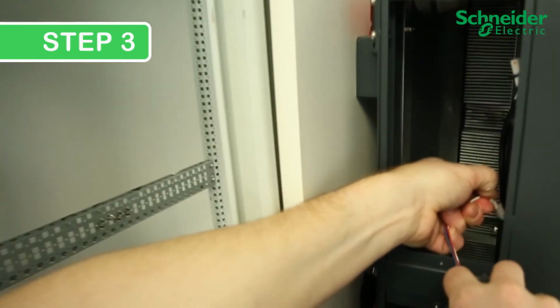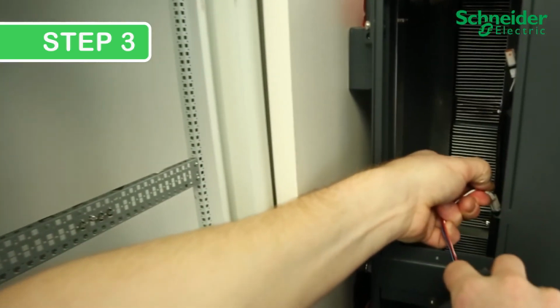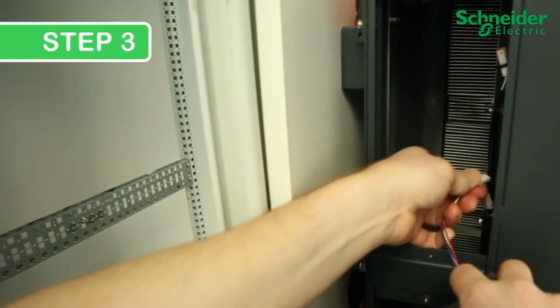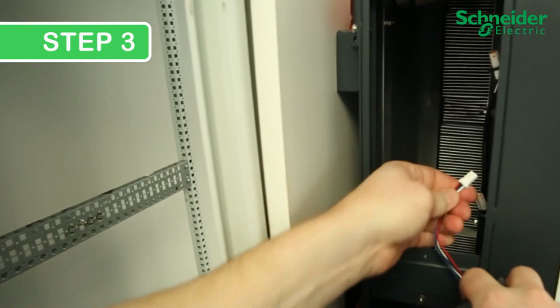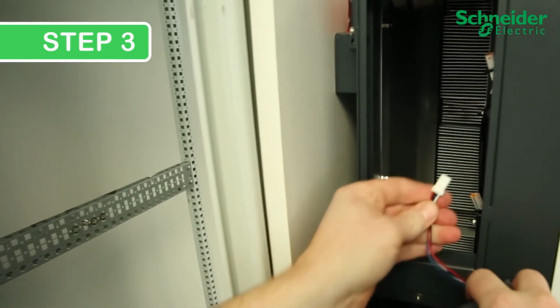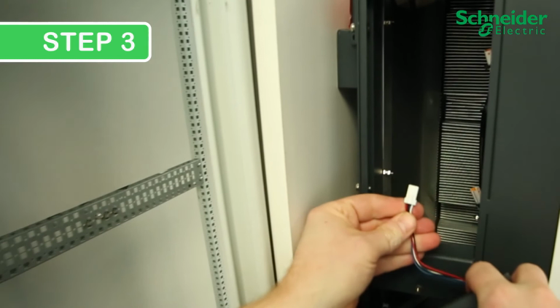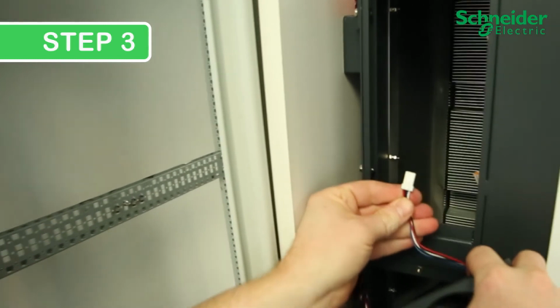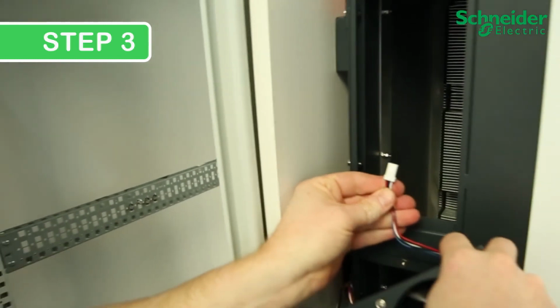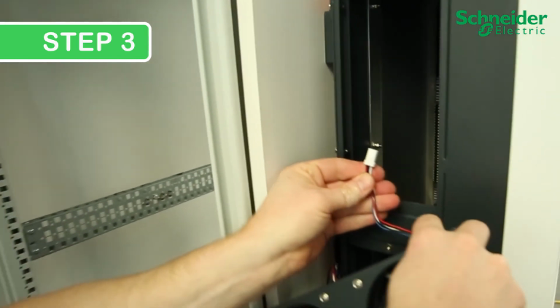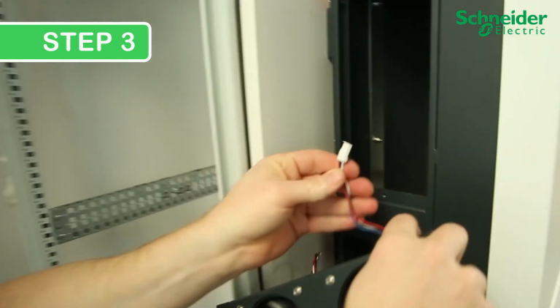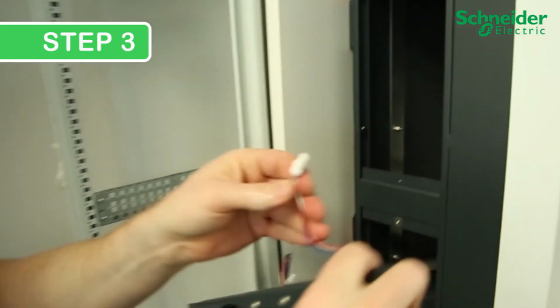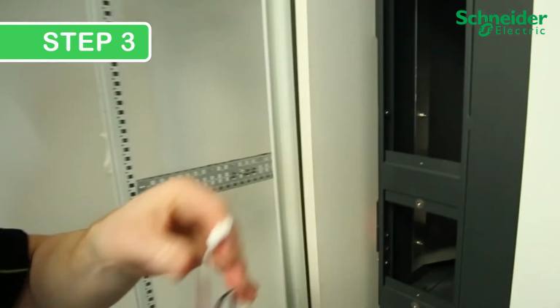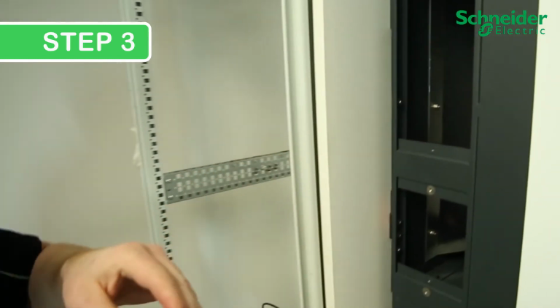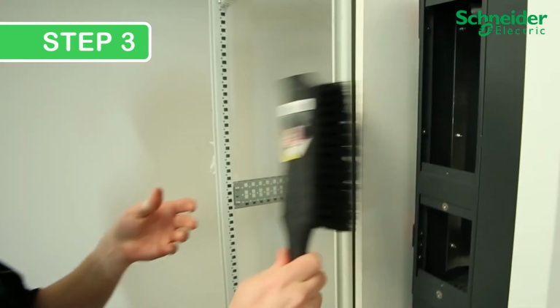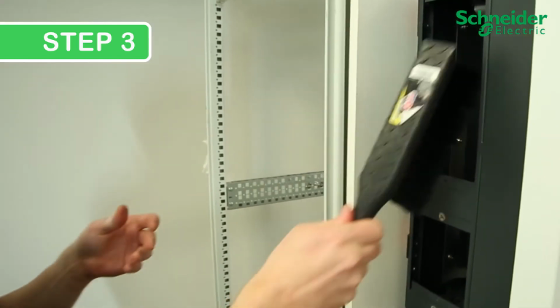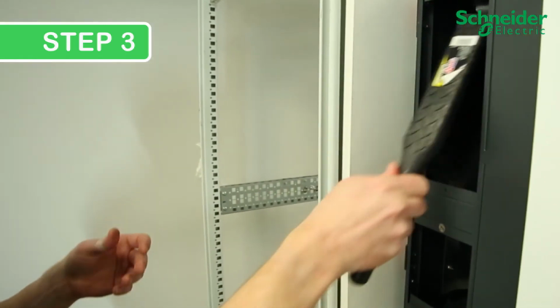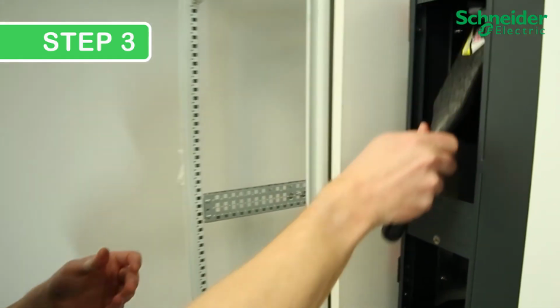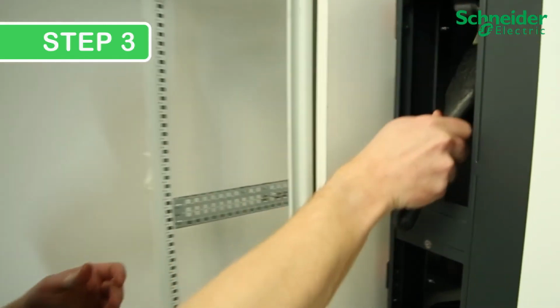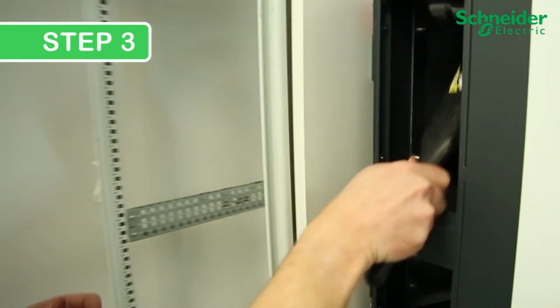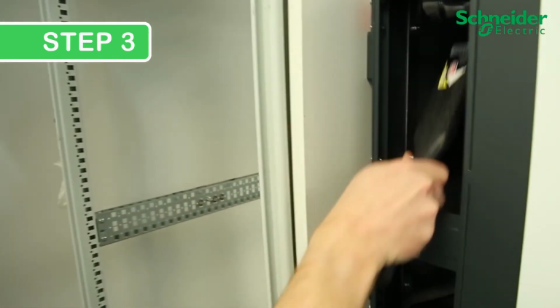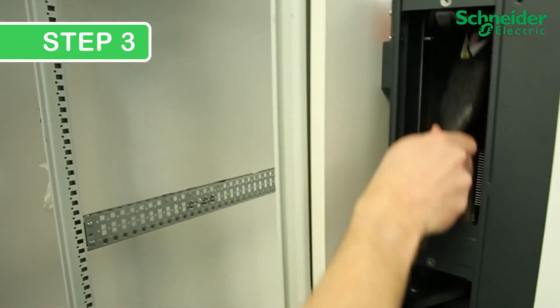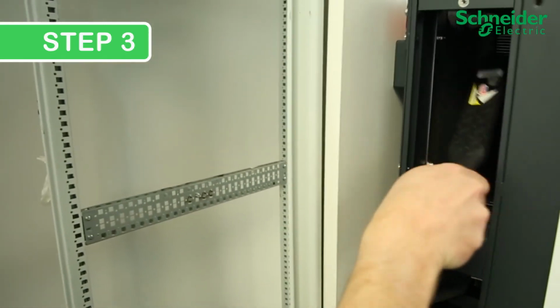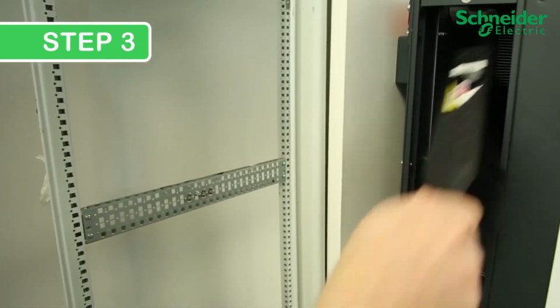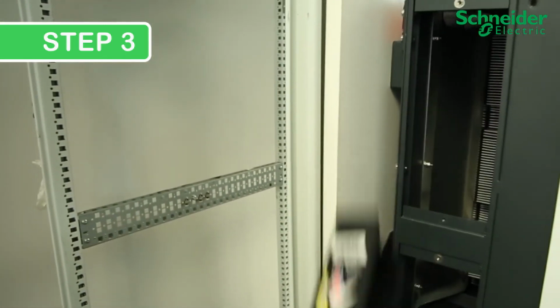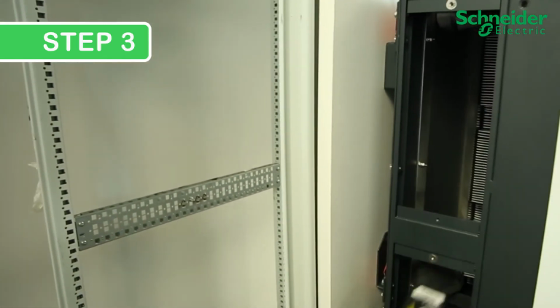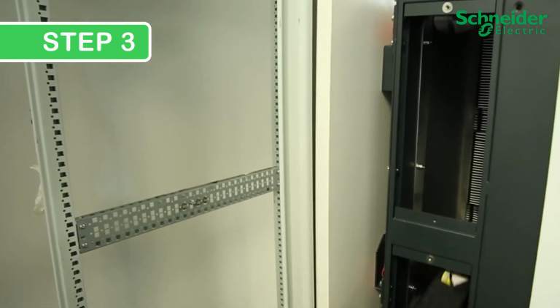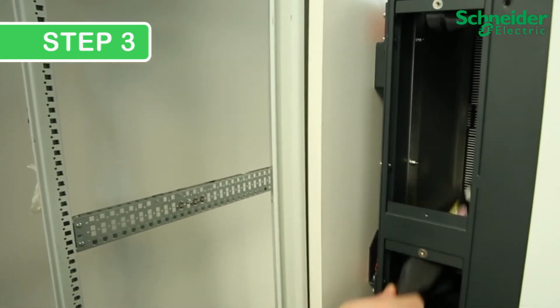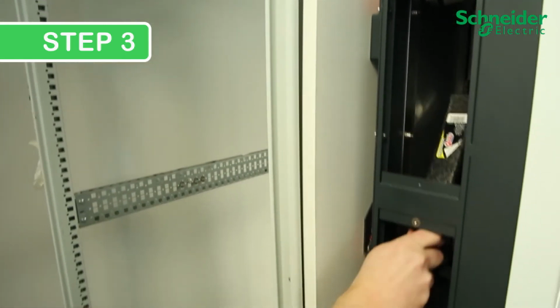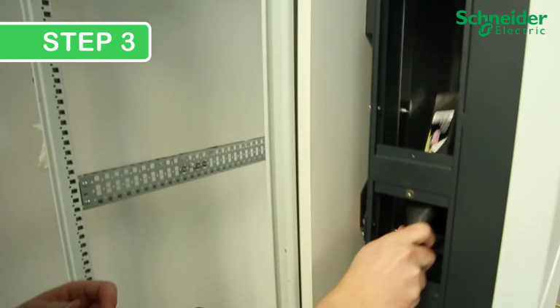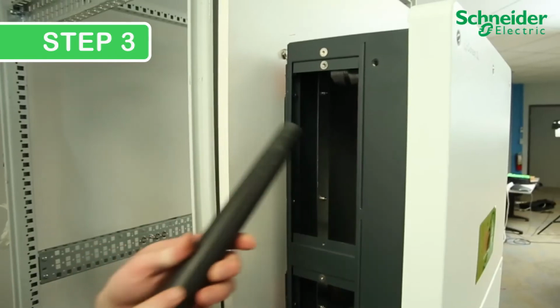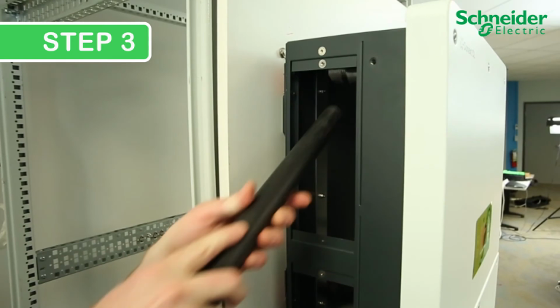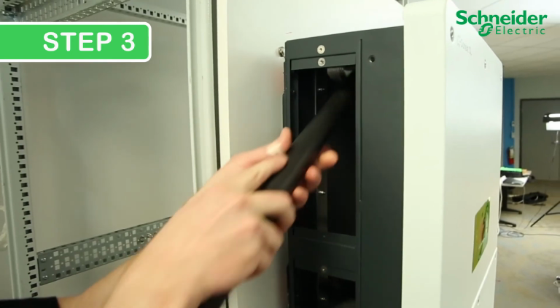This is a good time to clean the inverter heat sink and internal surface using an electrostatic safe brush or vacuum.